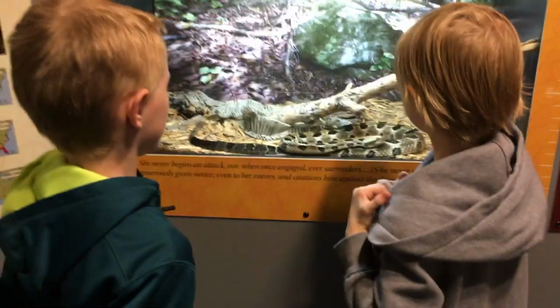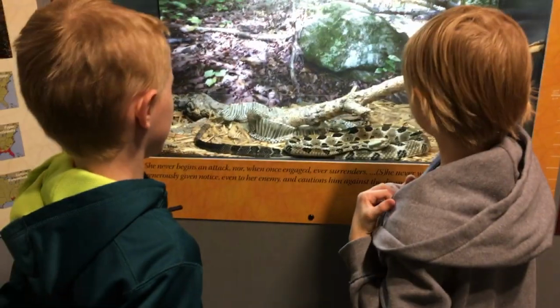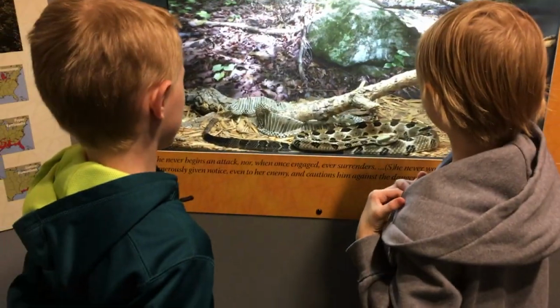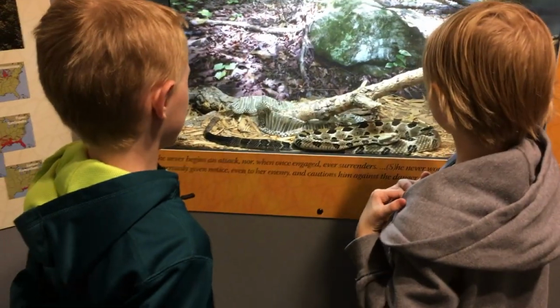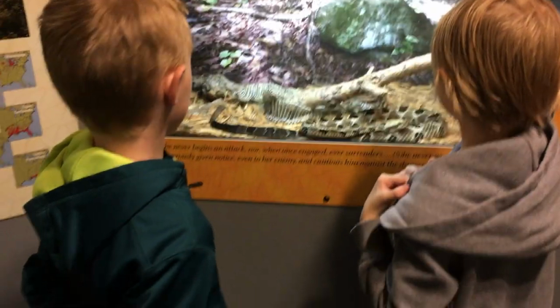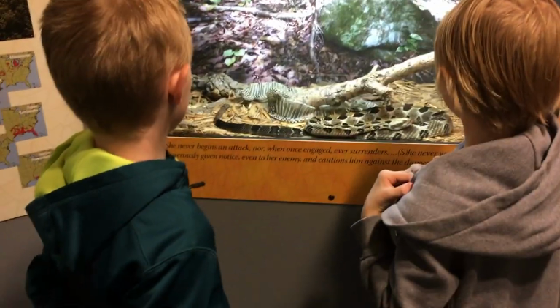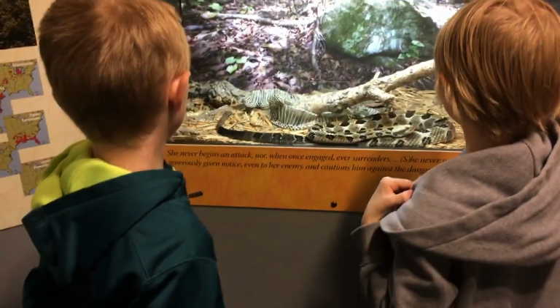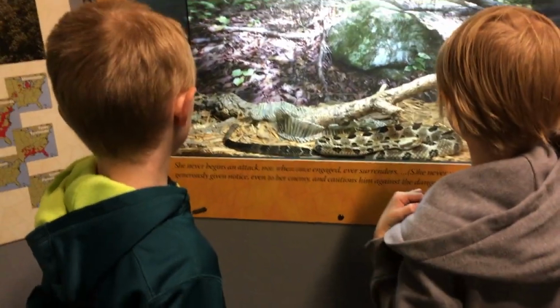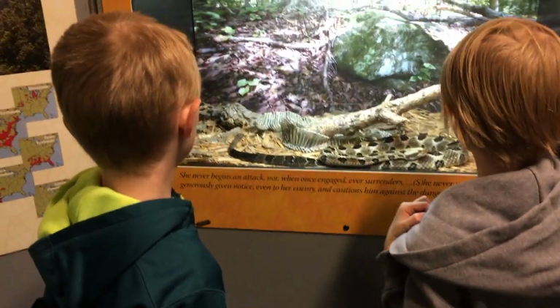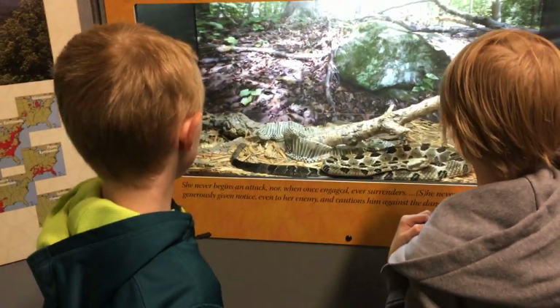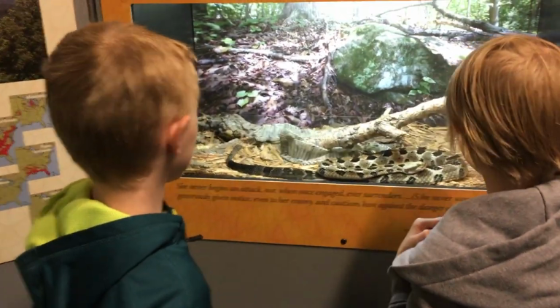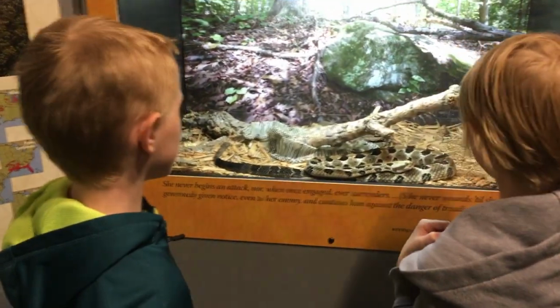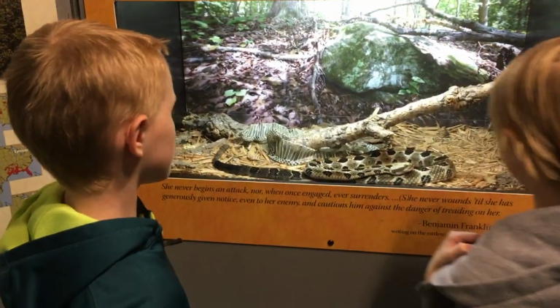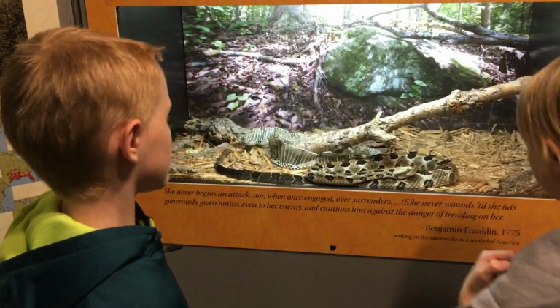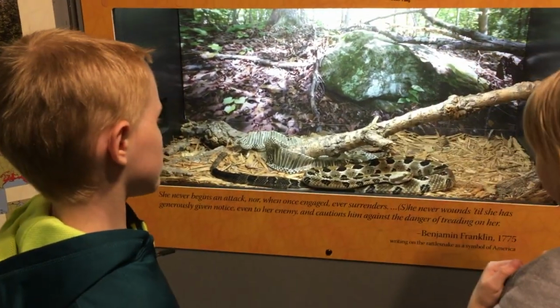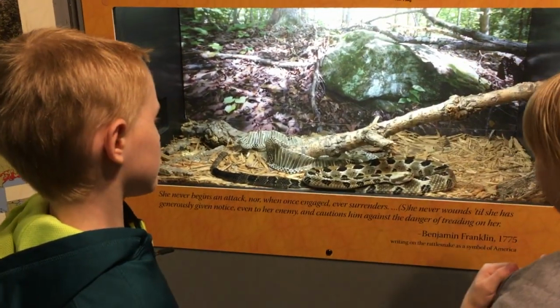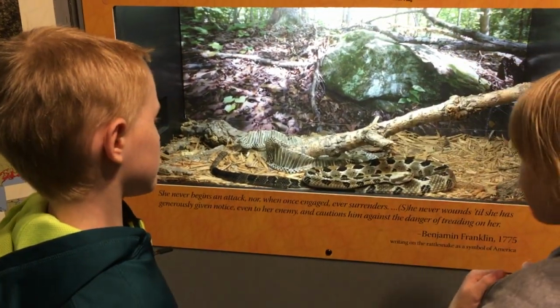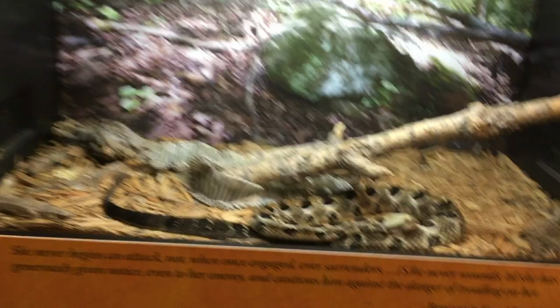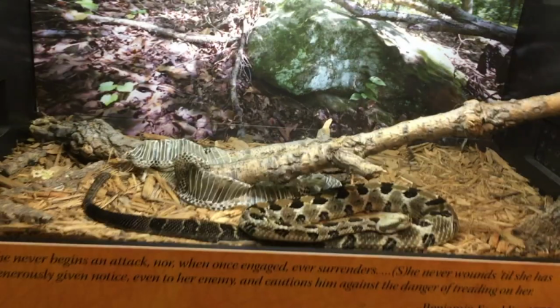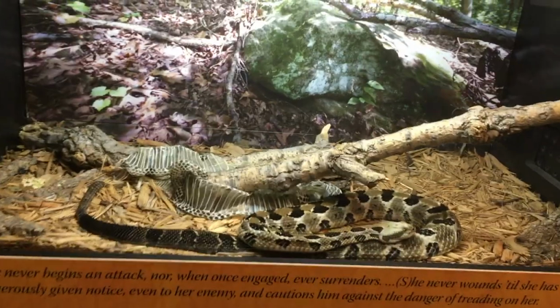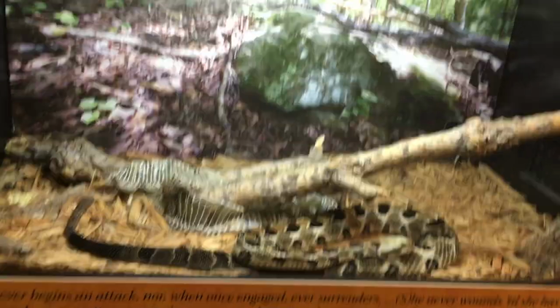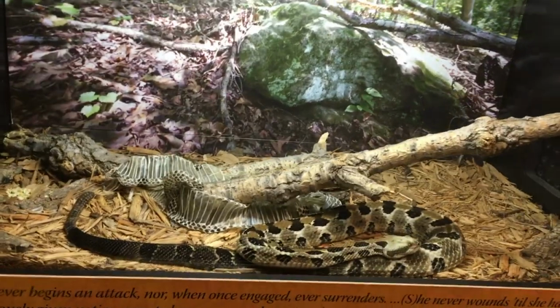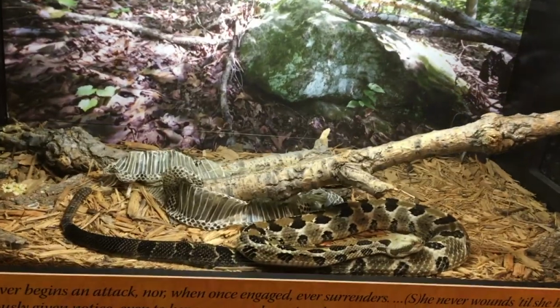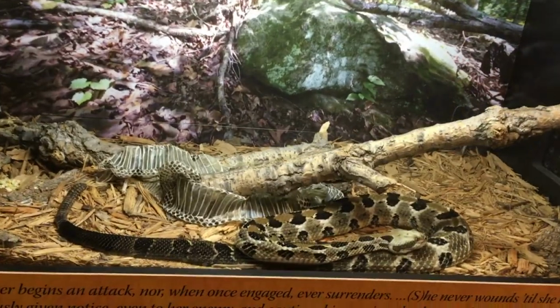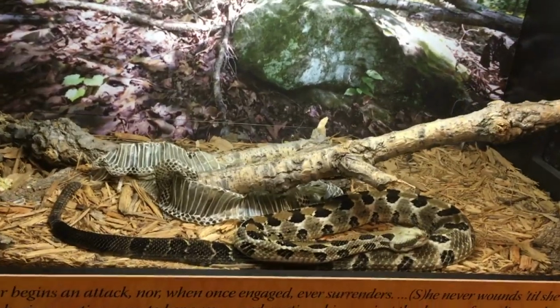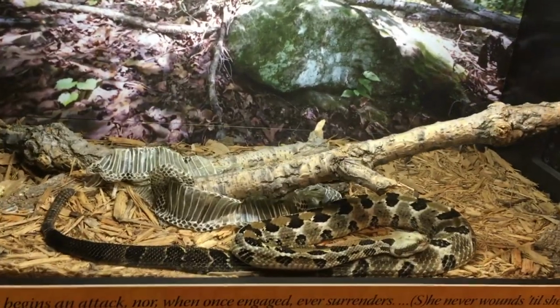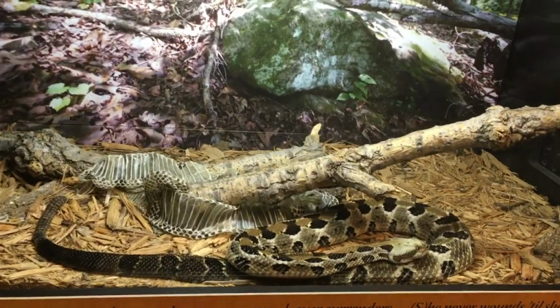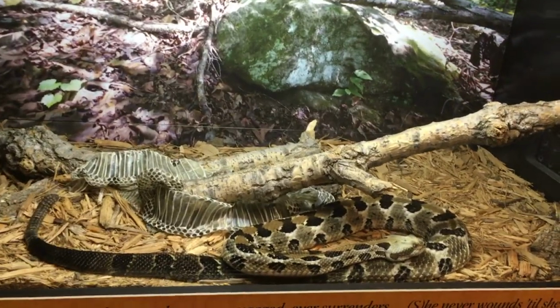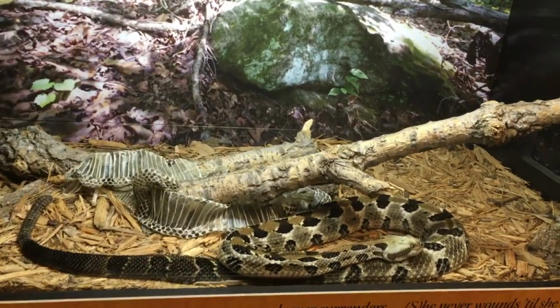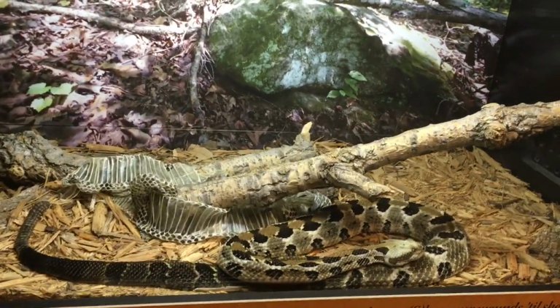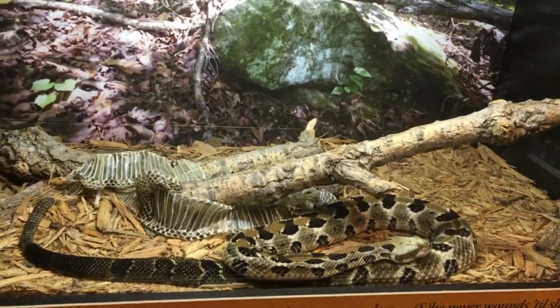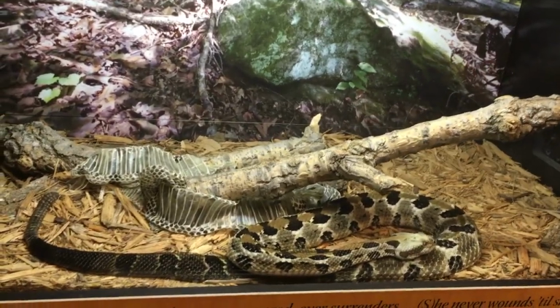After all of the animatronic giant insects, we saw a bunch of real rattlesnakes.